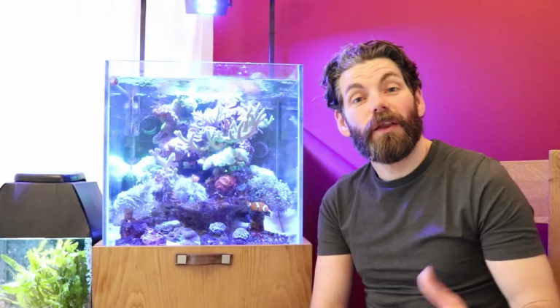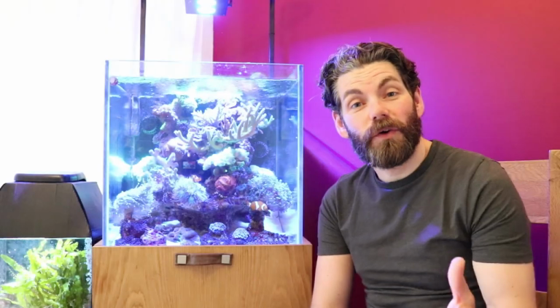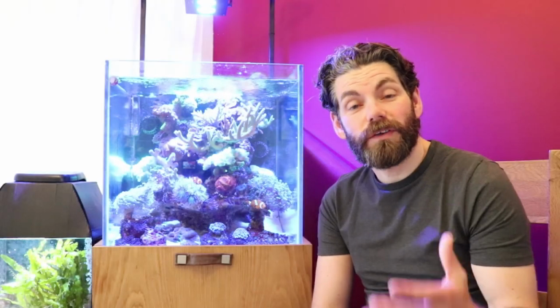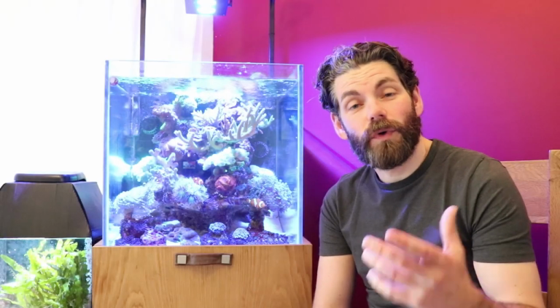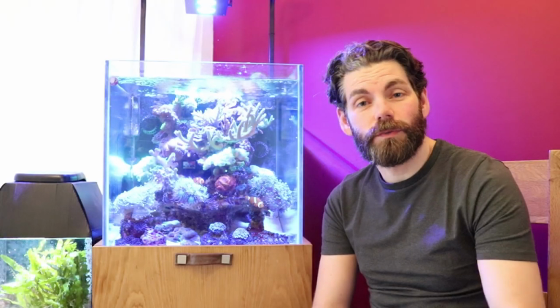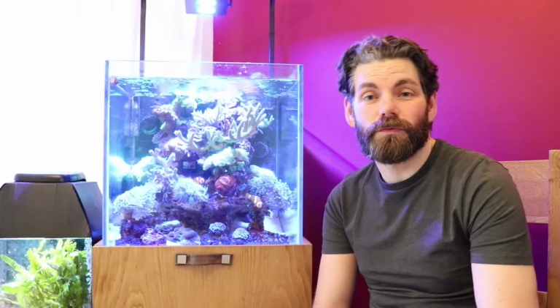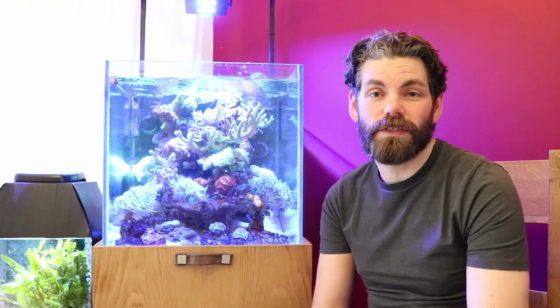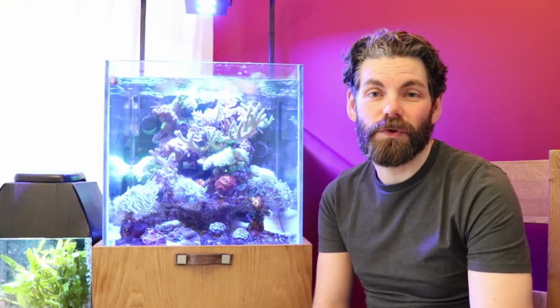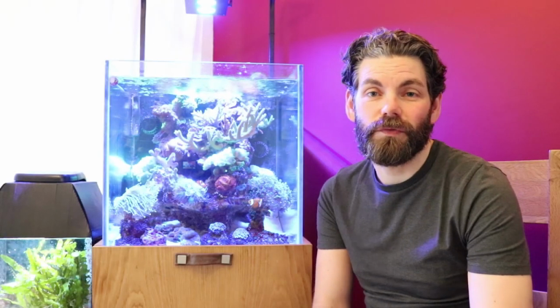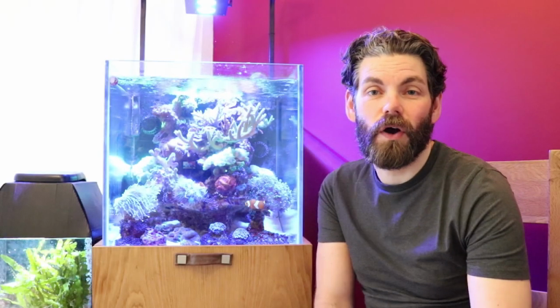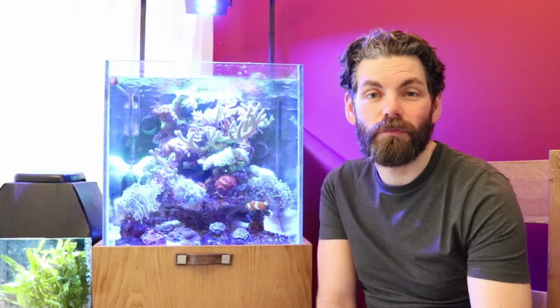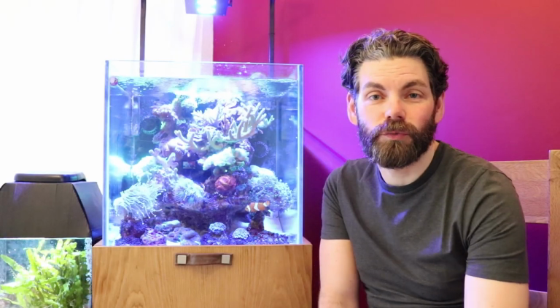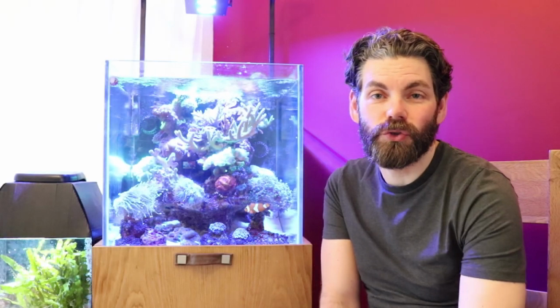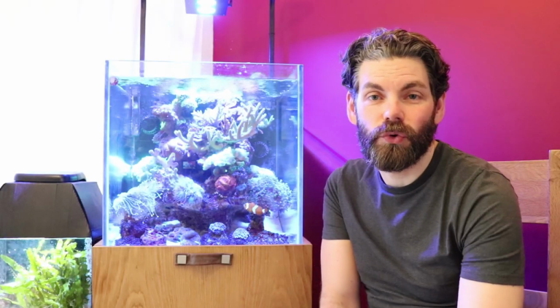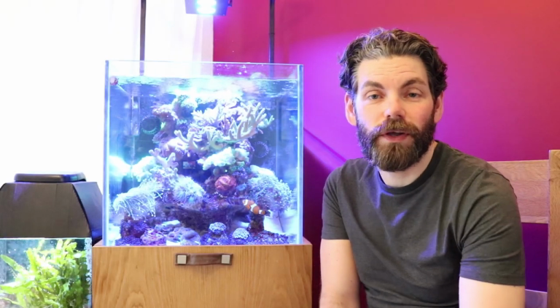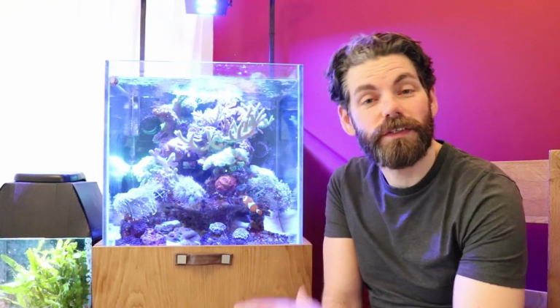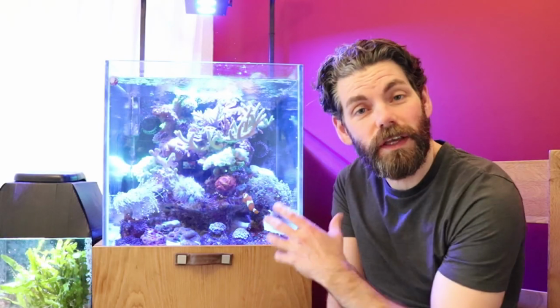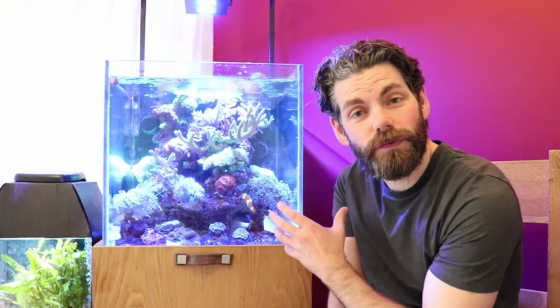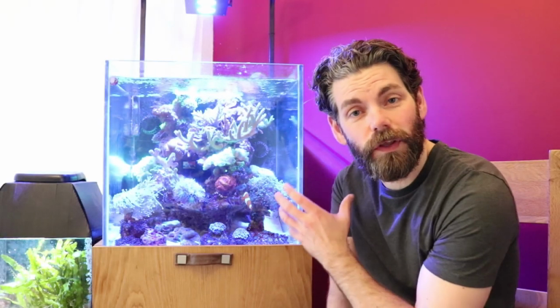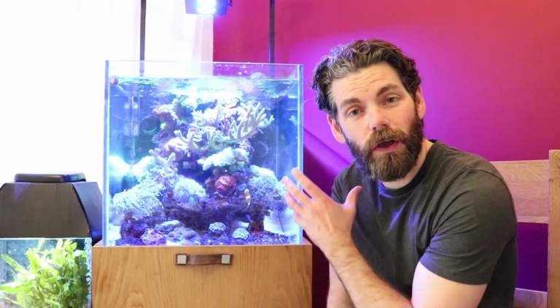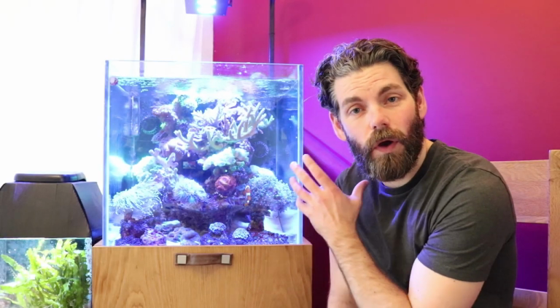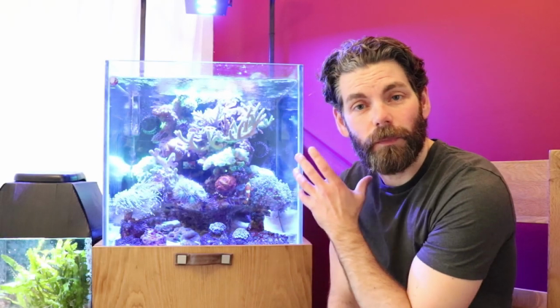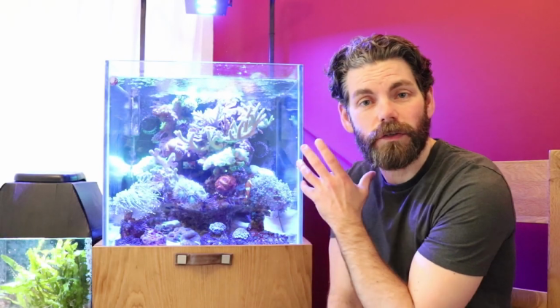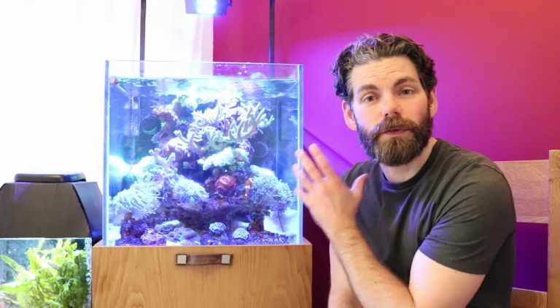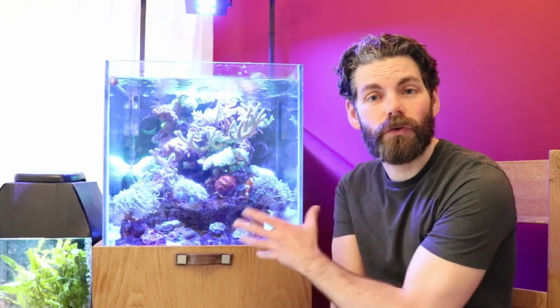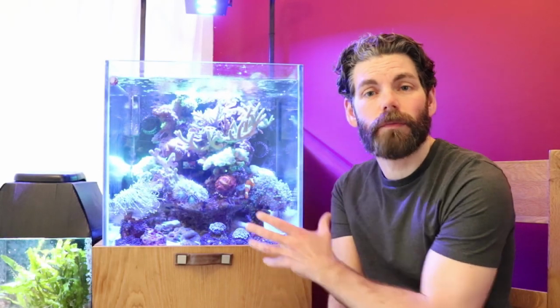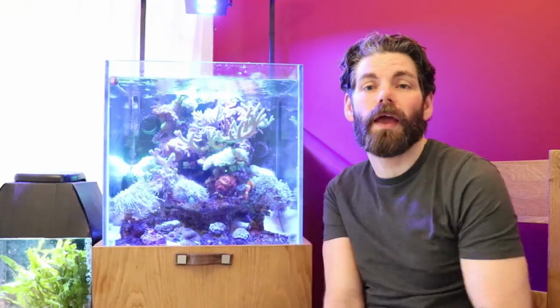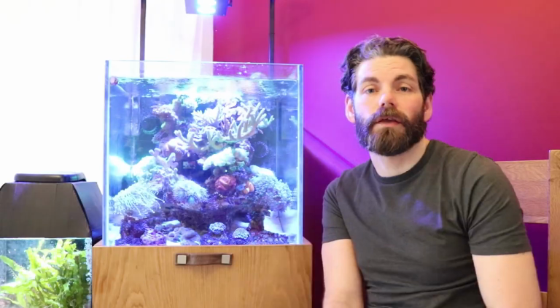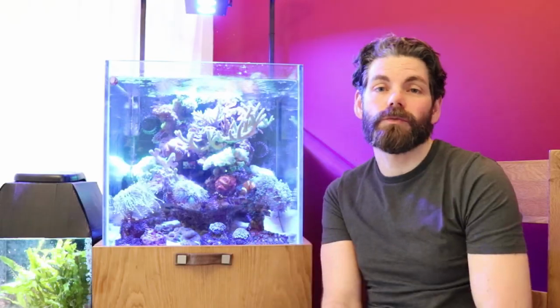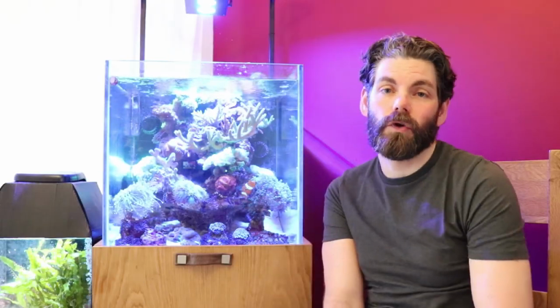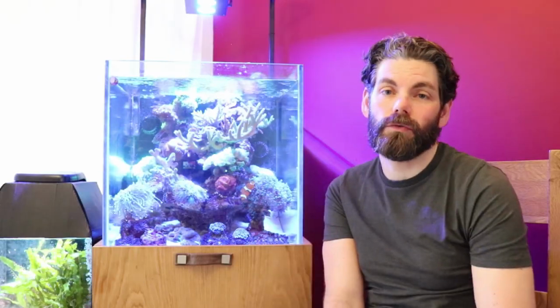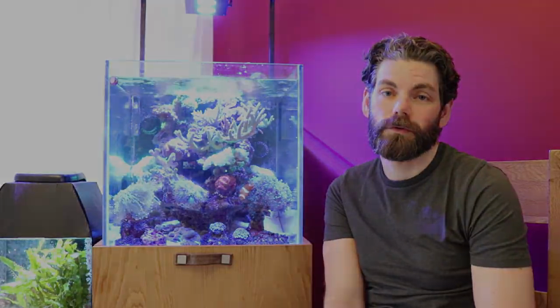Hello guys, welcome to Raising Reef. I'm Rob Shaw. In today's video I'm going to be trimming back some corals.